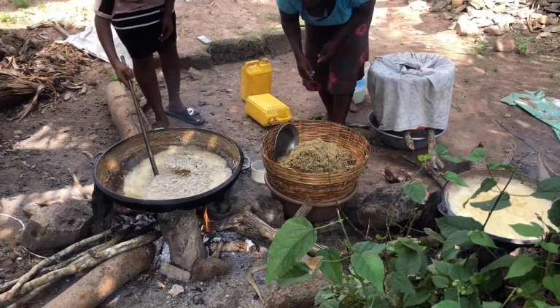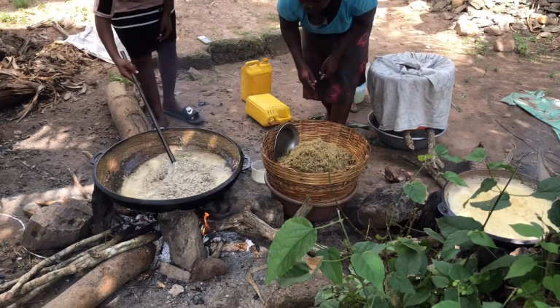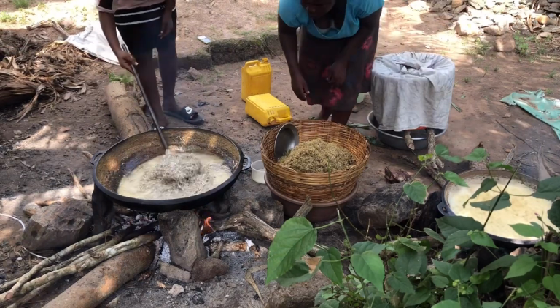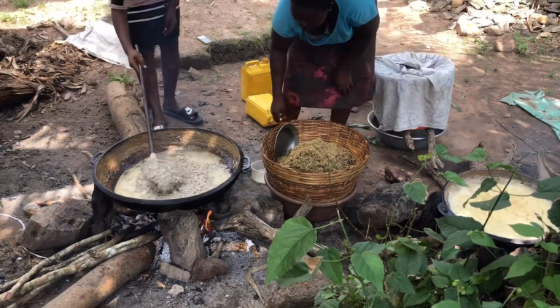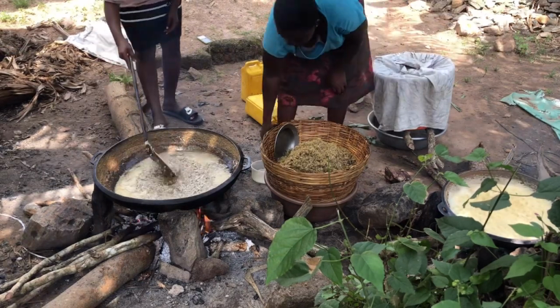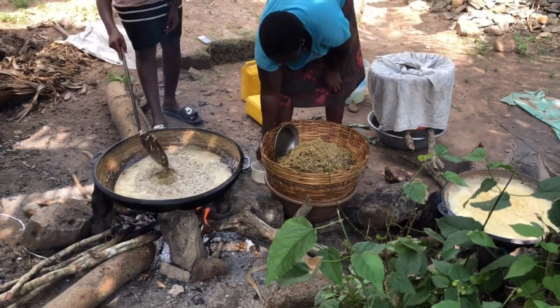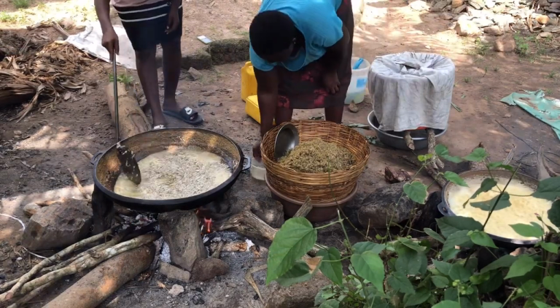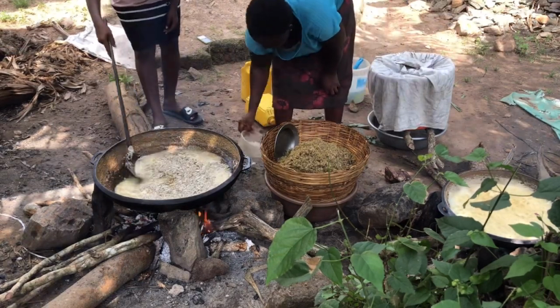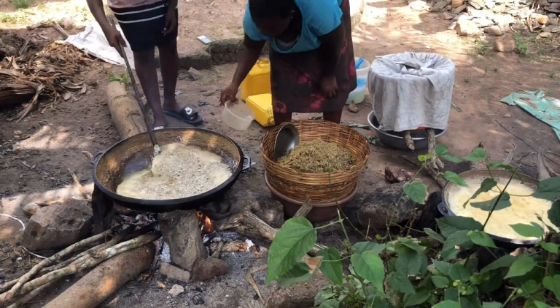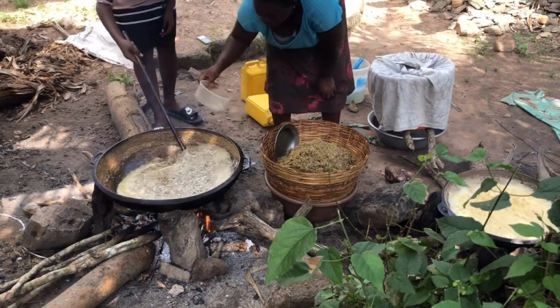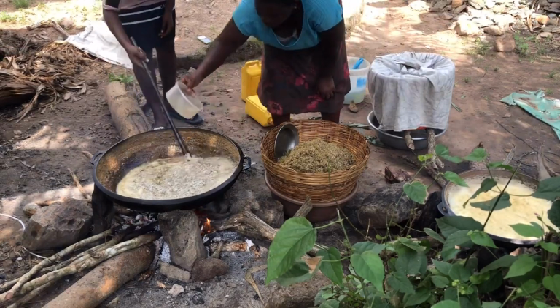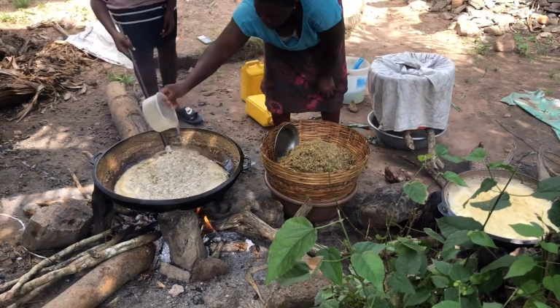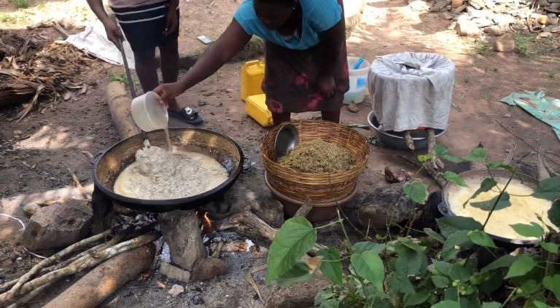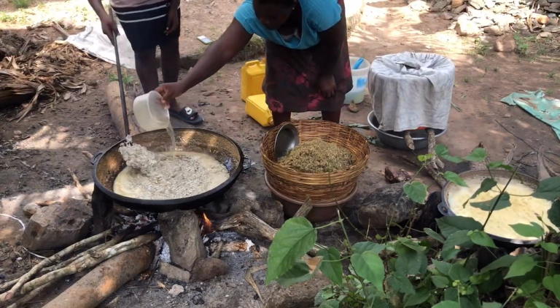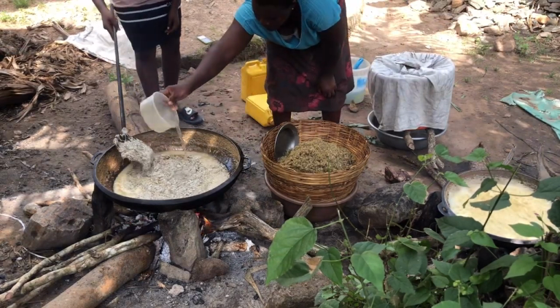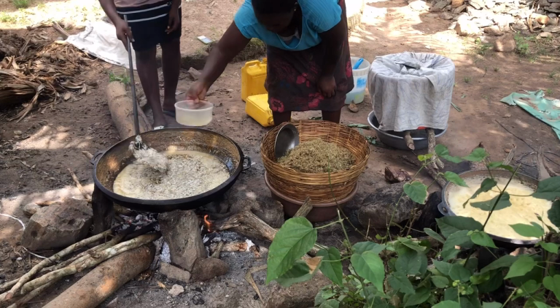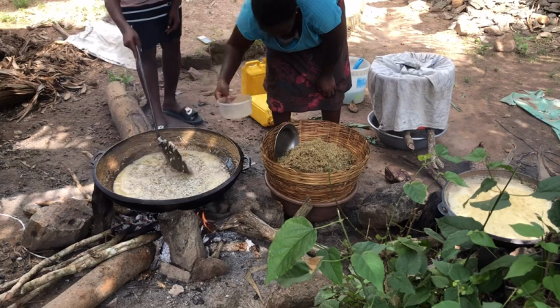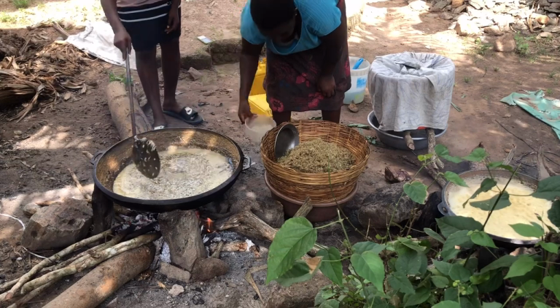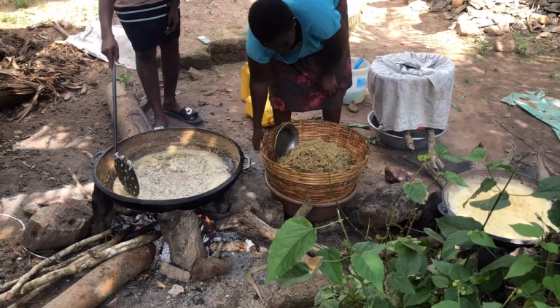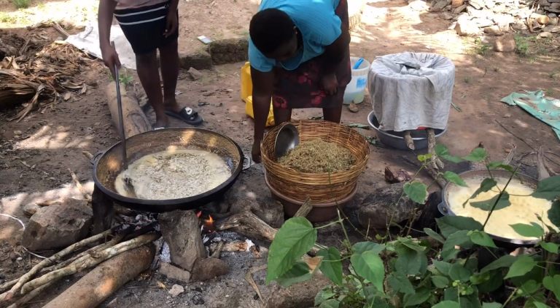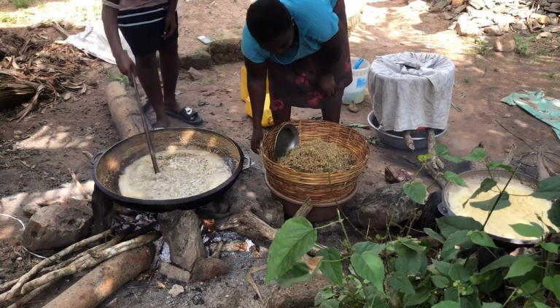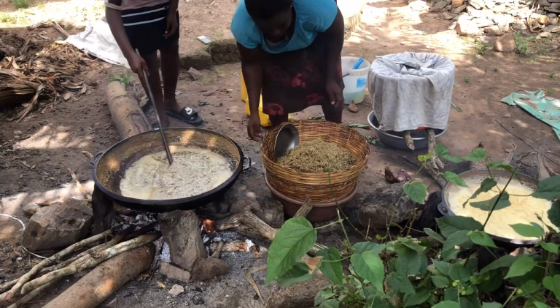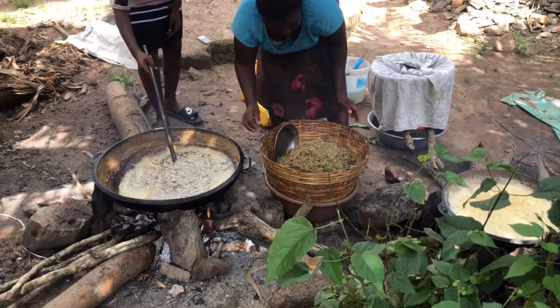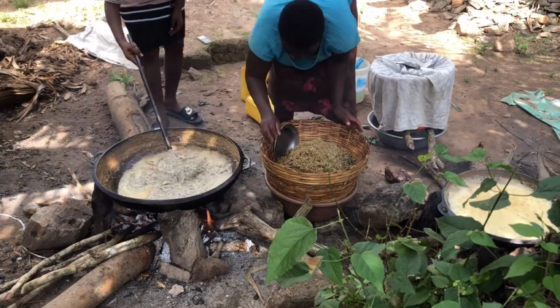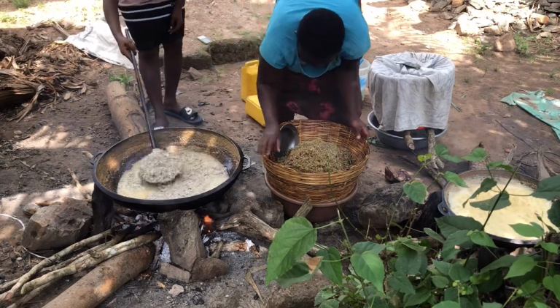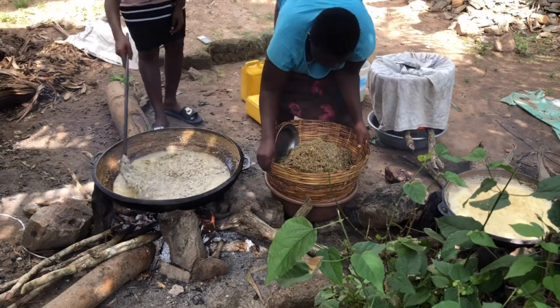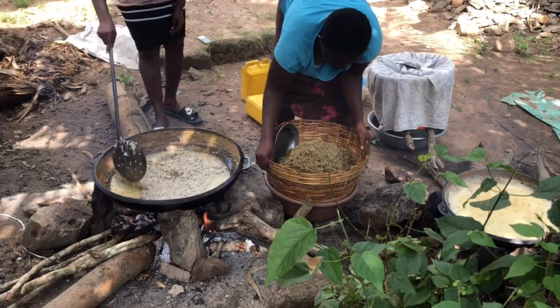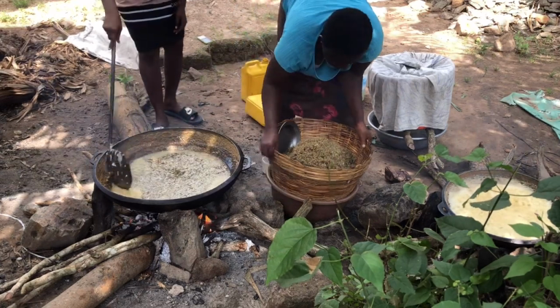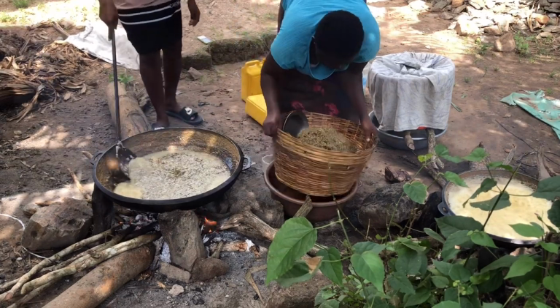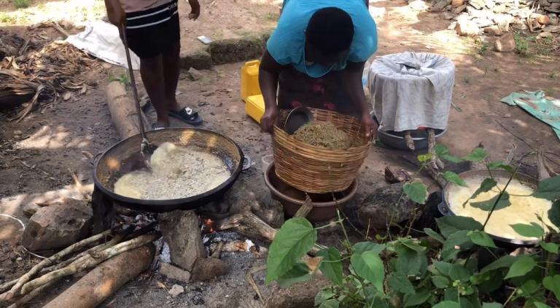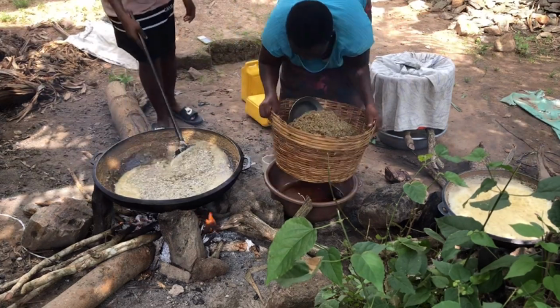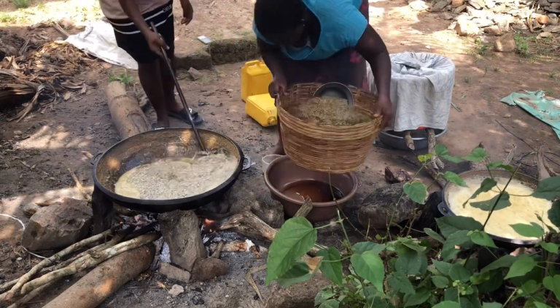Scoop, fry, scoop, fry, scoop, fry — add our salt solution. That's what we'll be doing until everything is done.